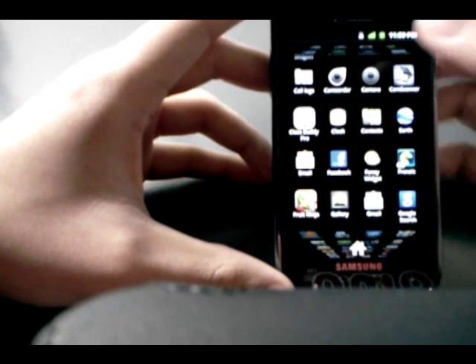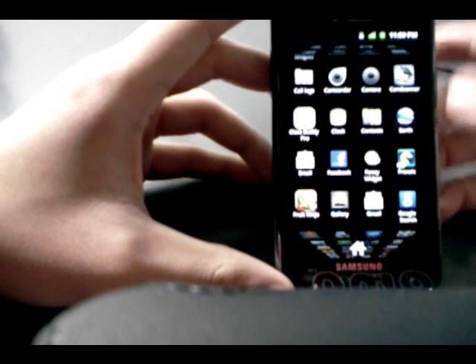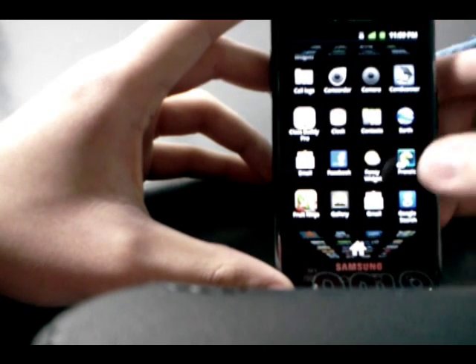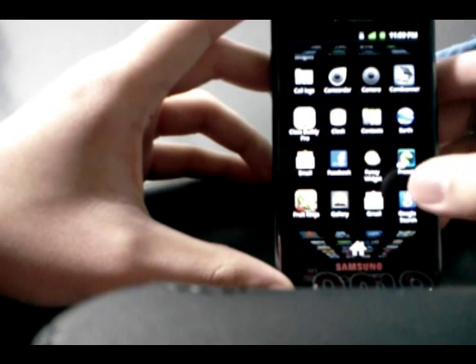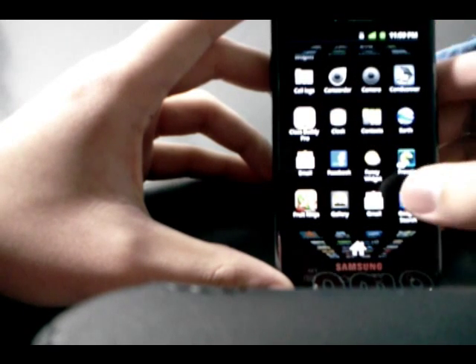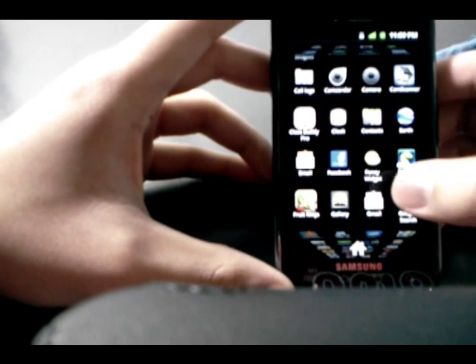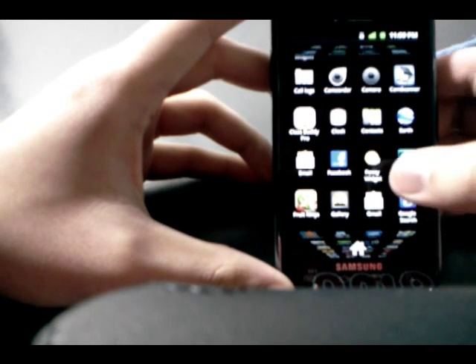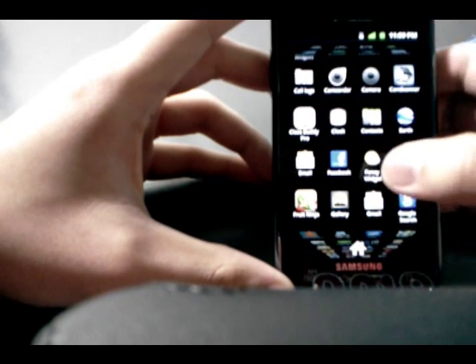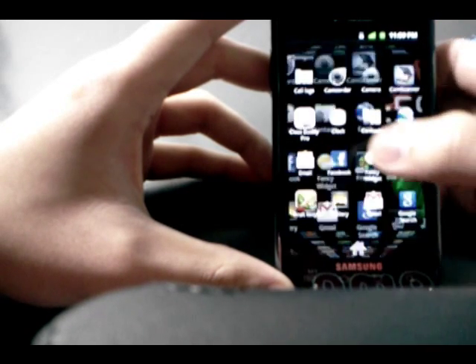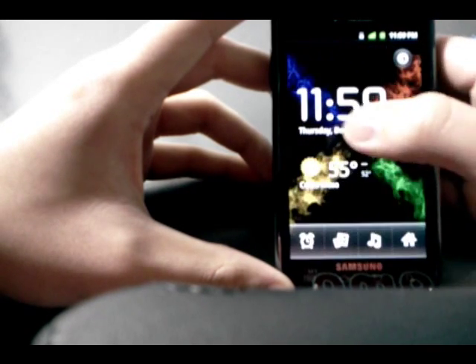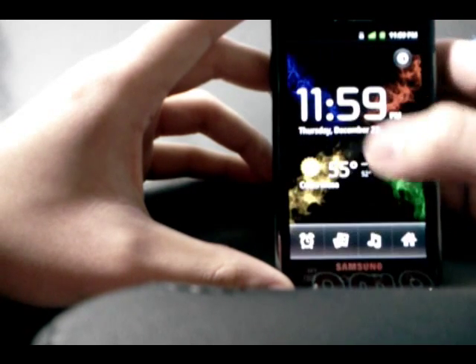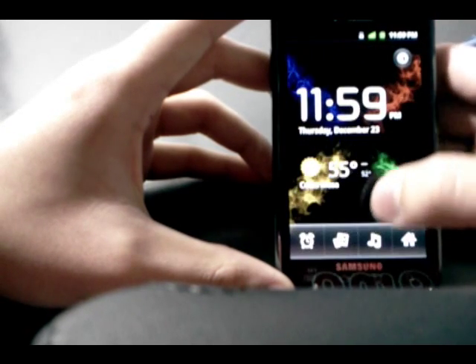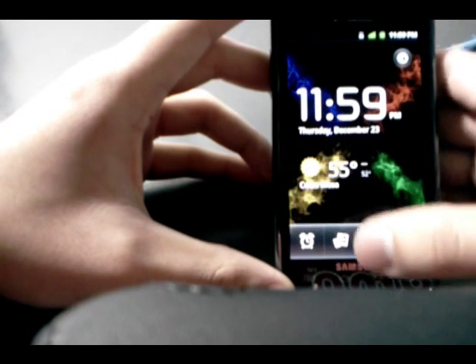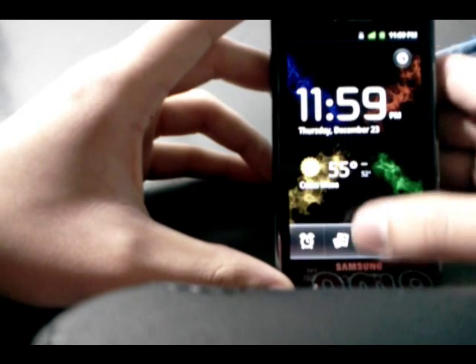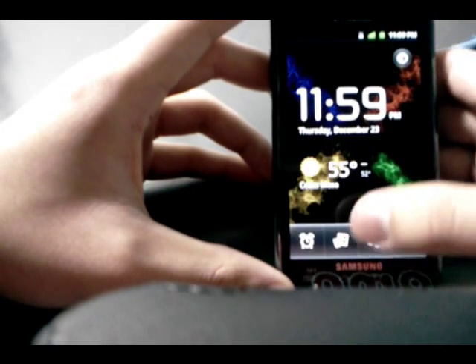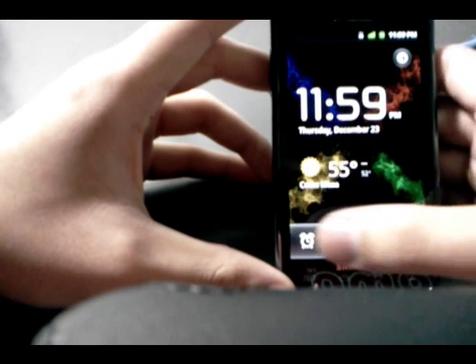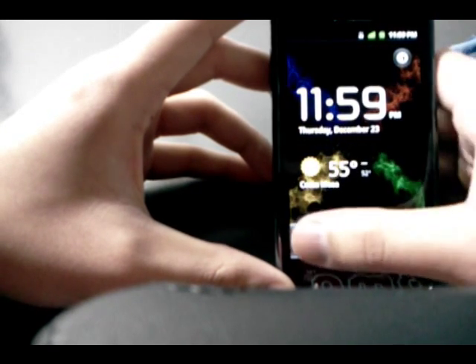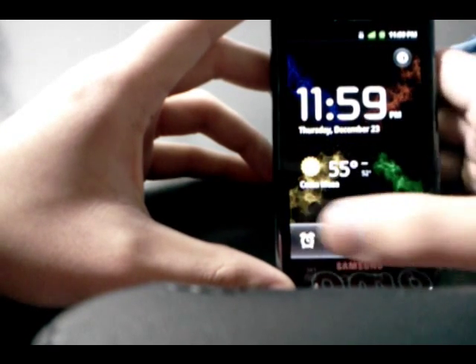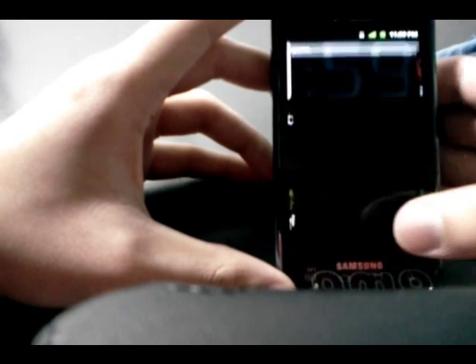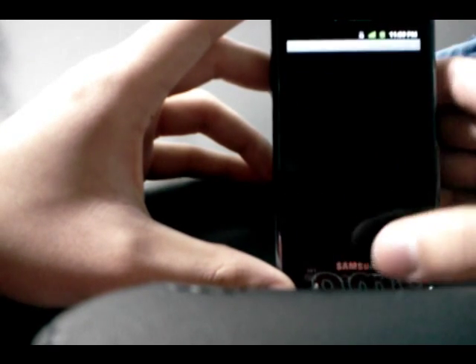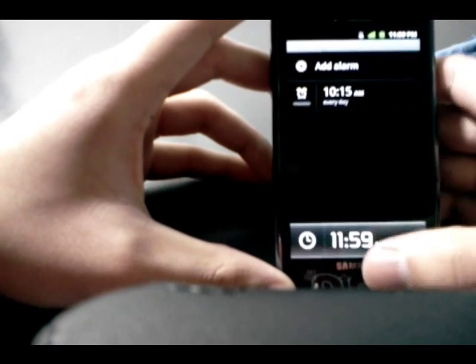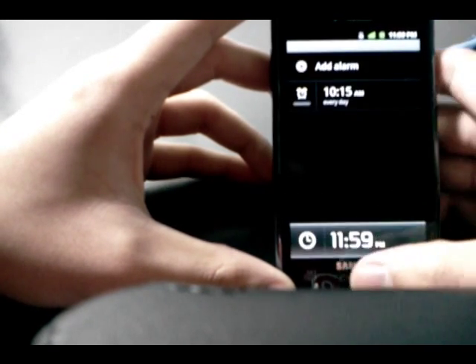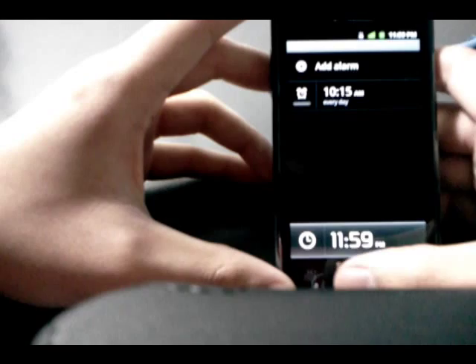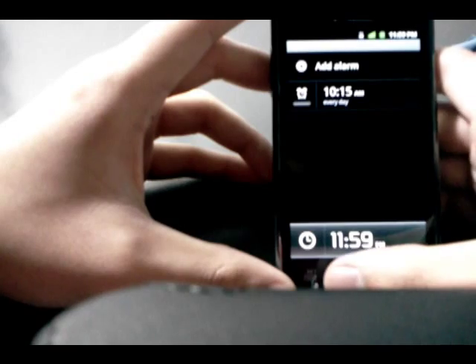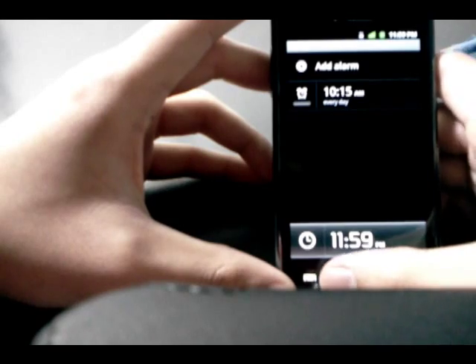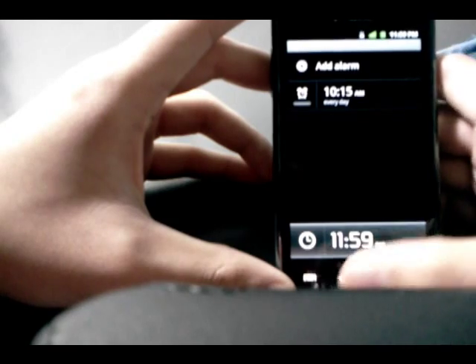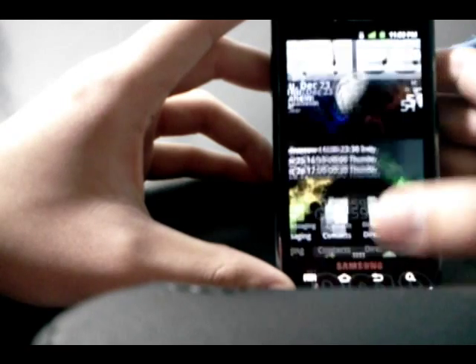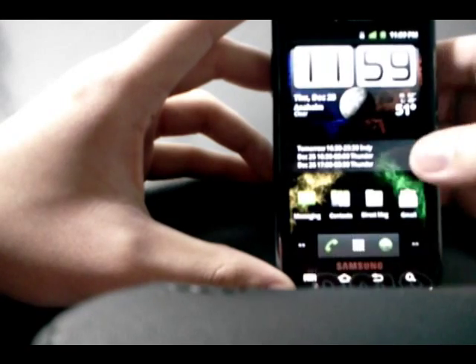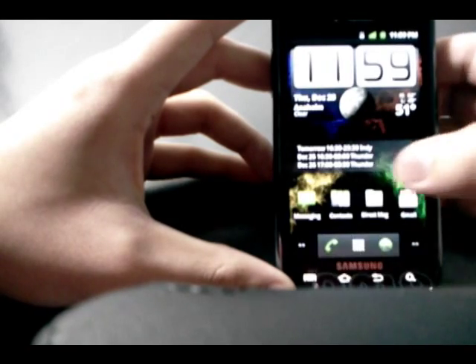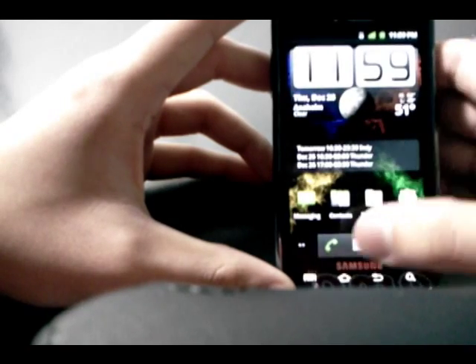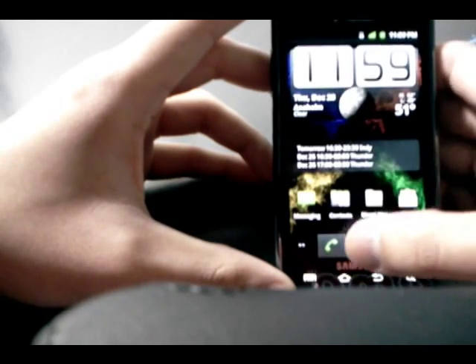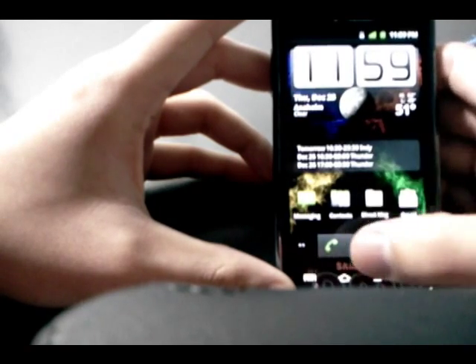The alarm clock is stock. No TouchWiz there.